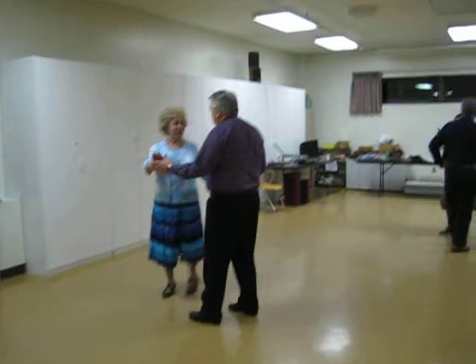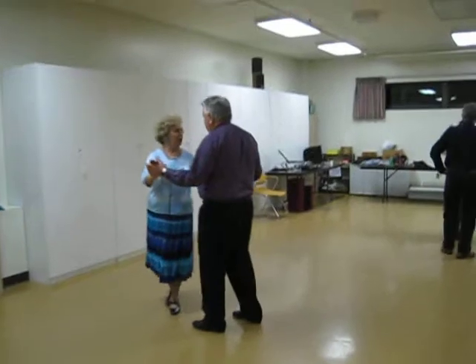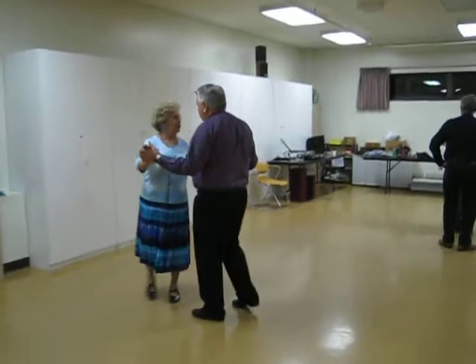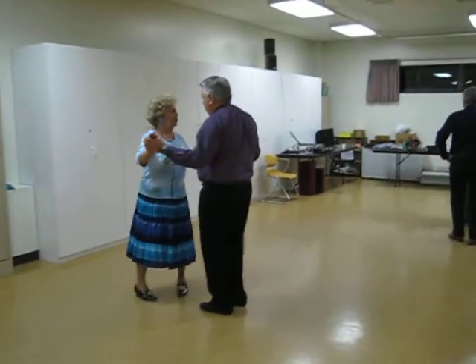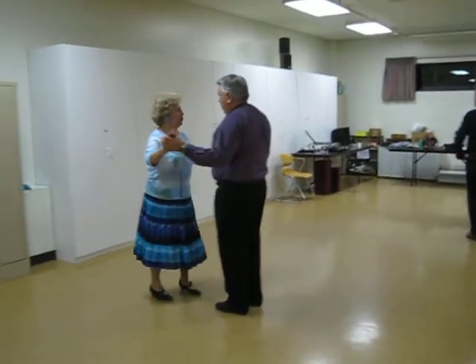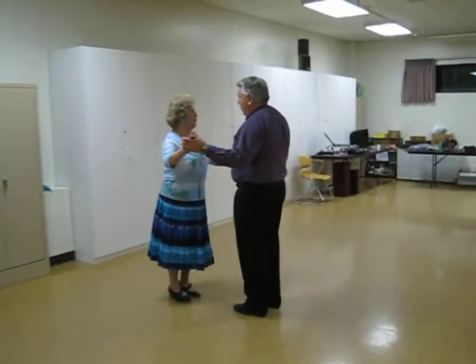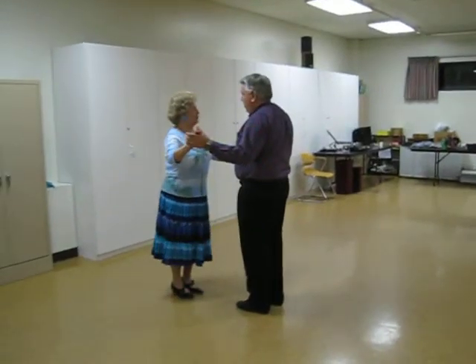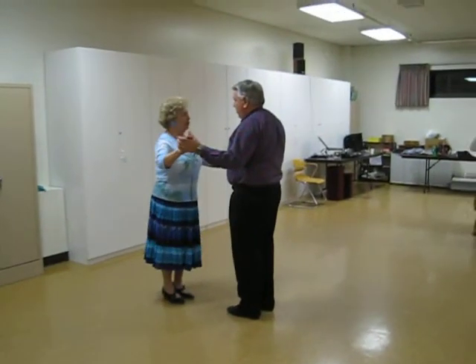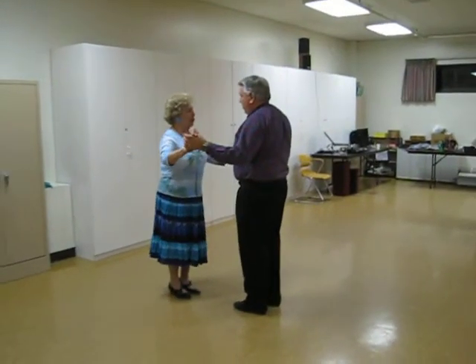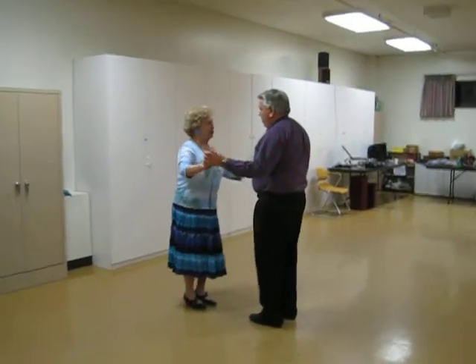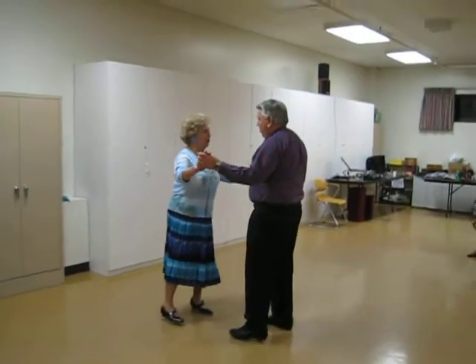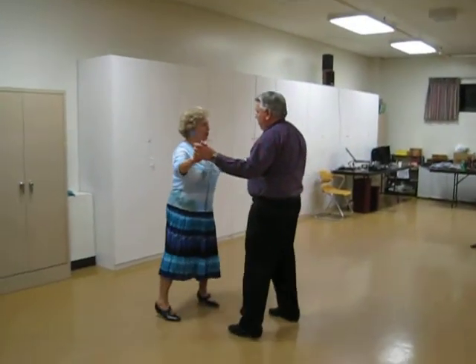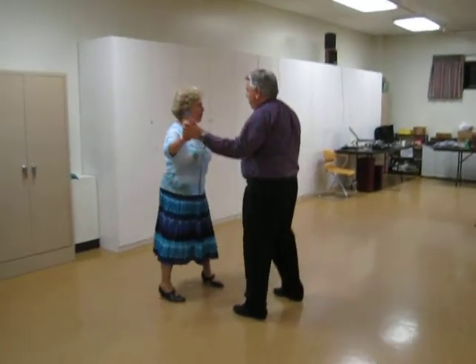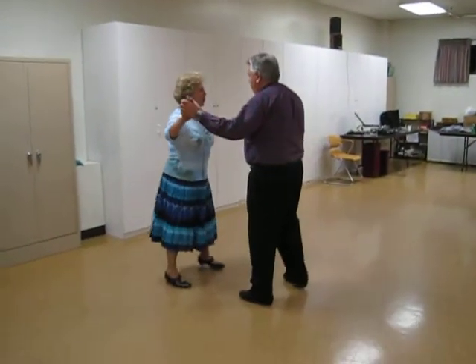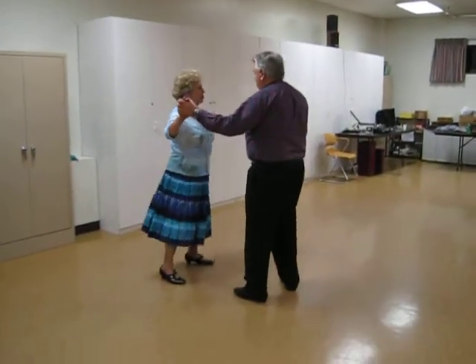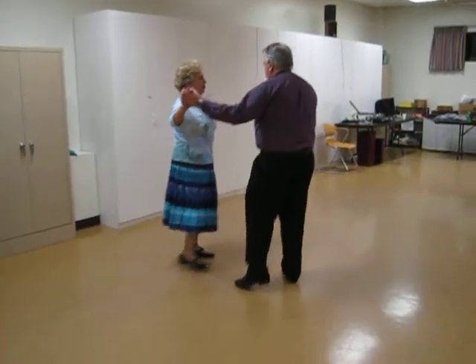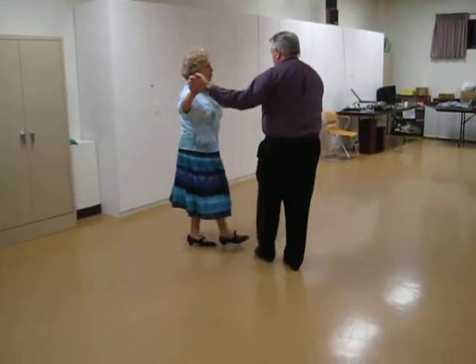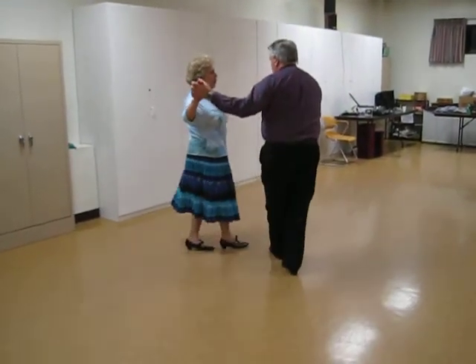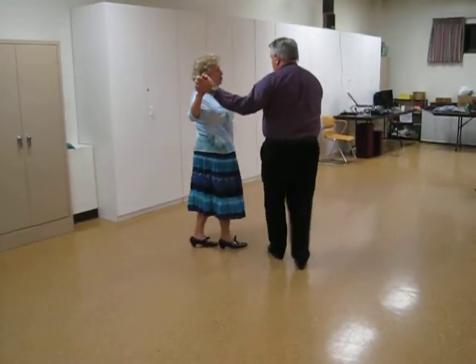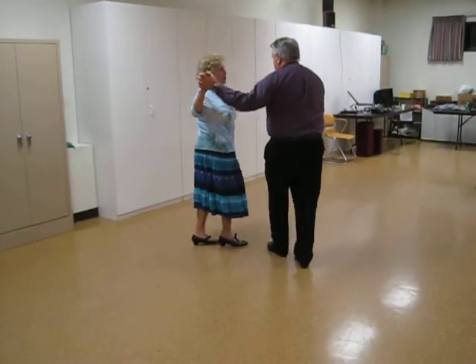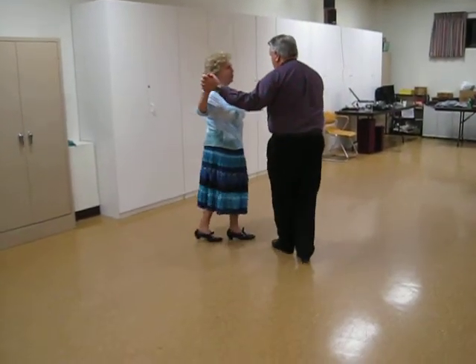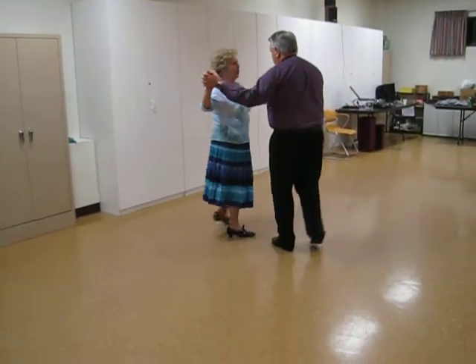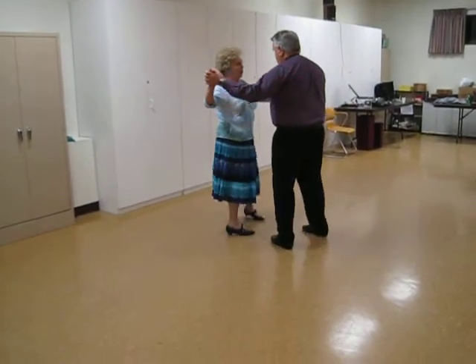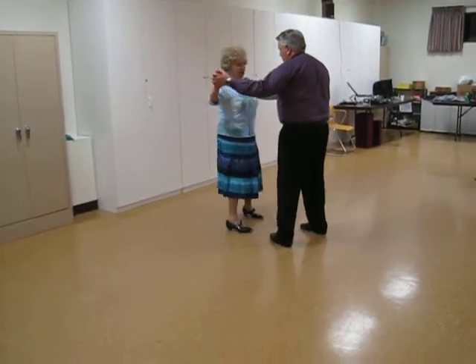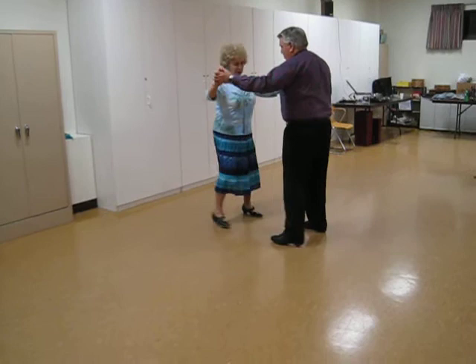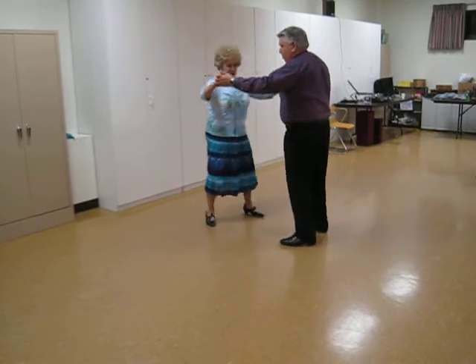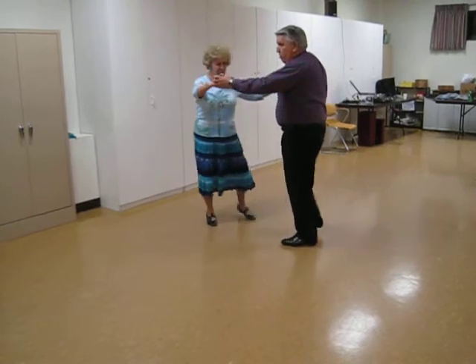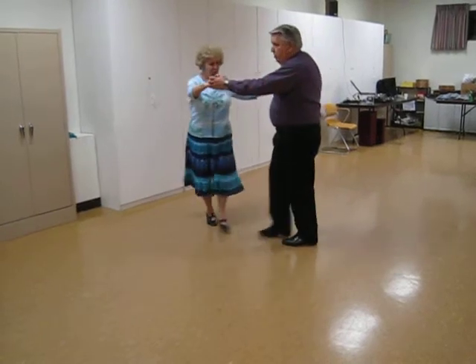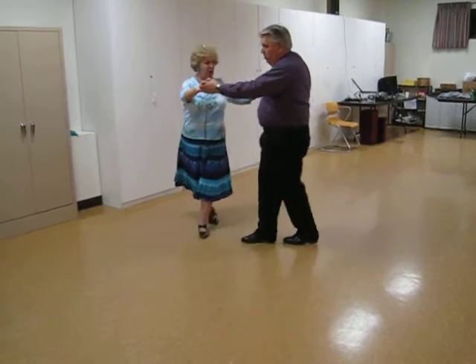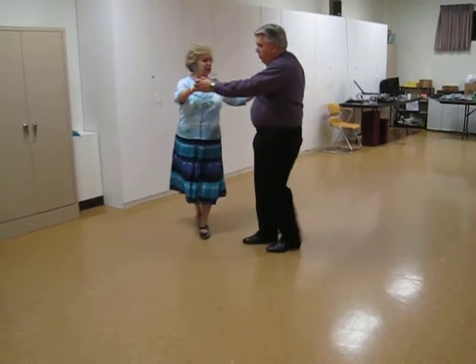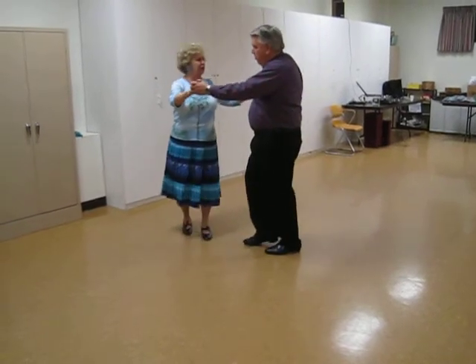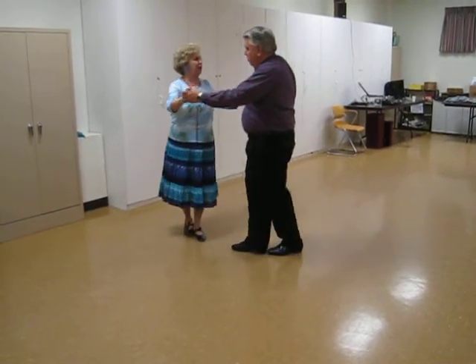The traveling doors are one, two — one, two, three — one, two — one, two, three.